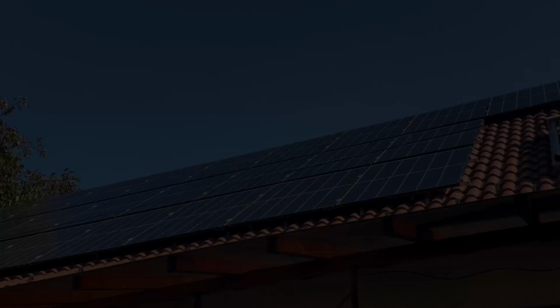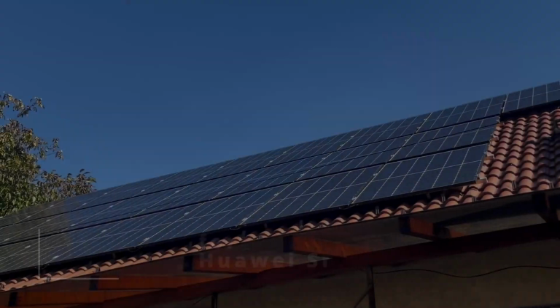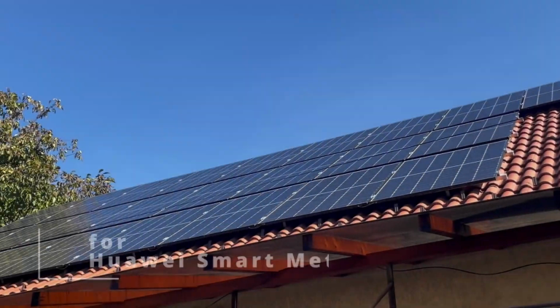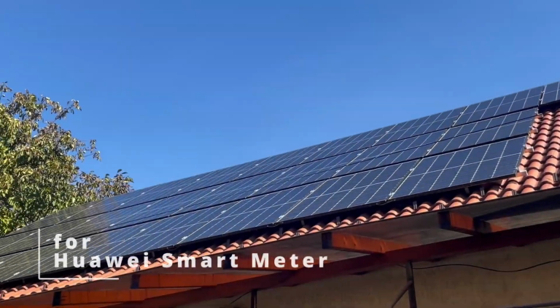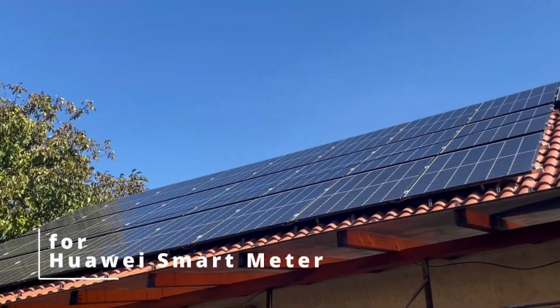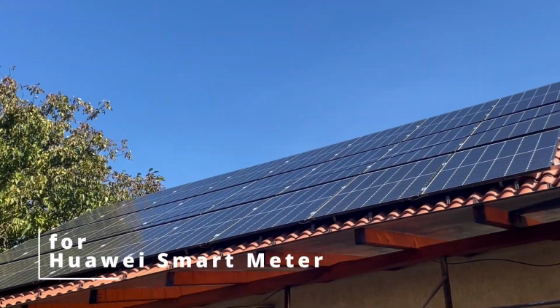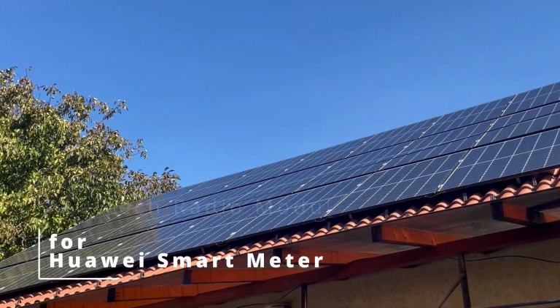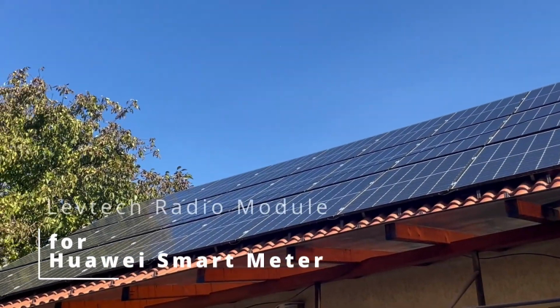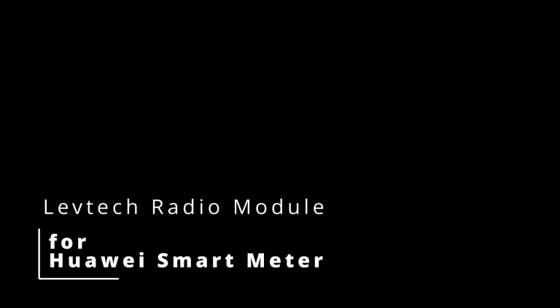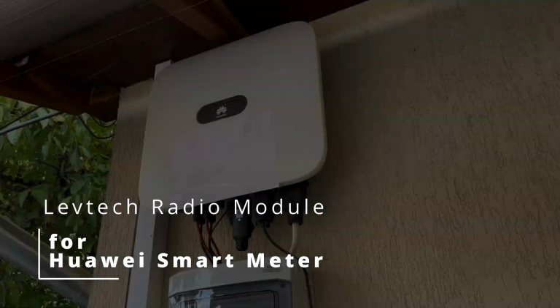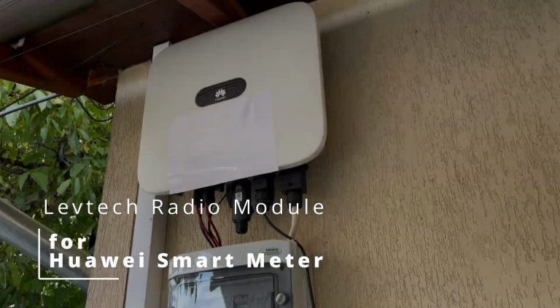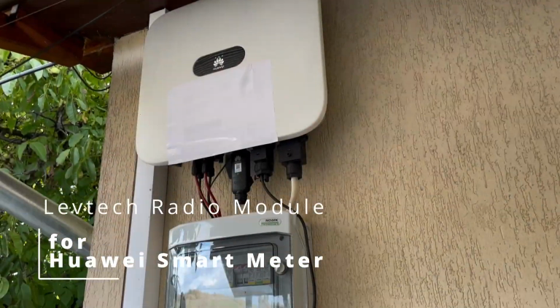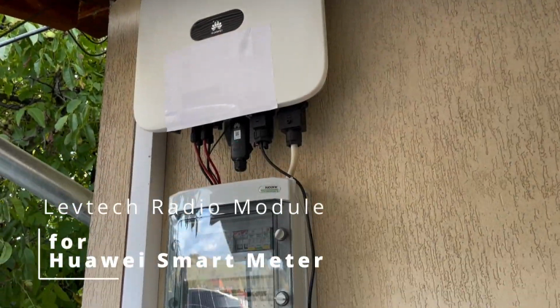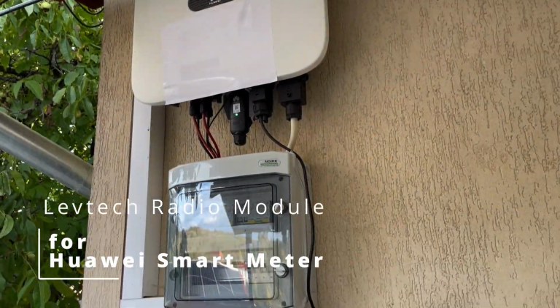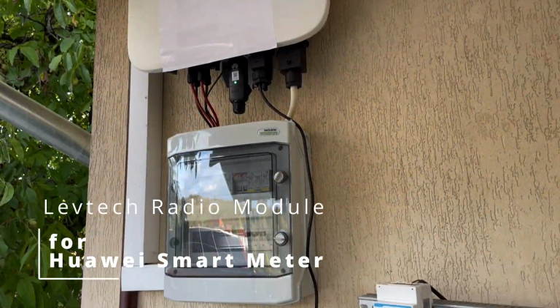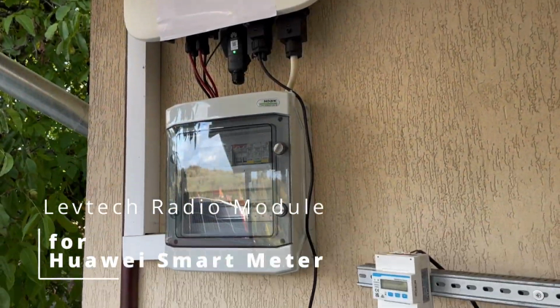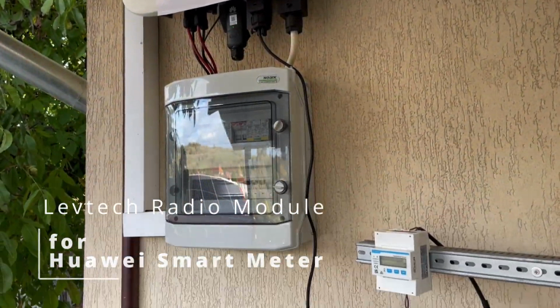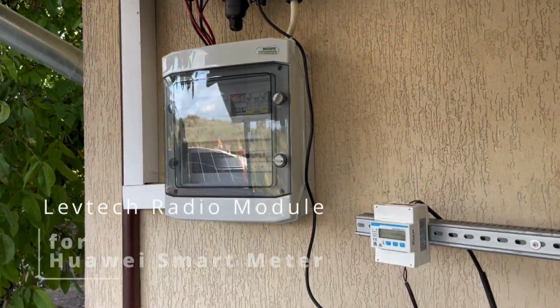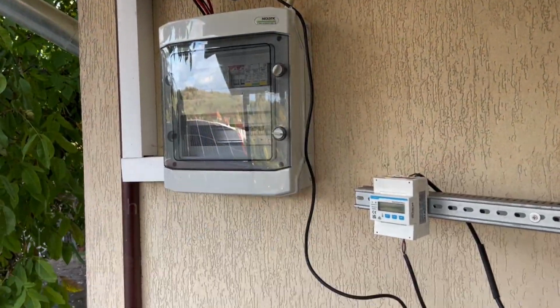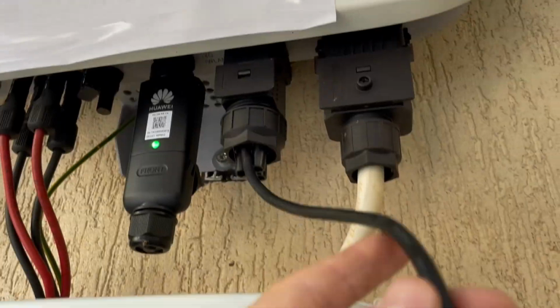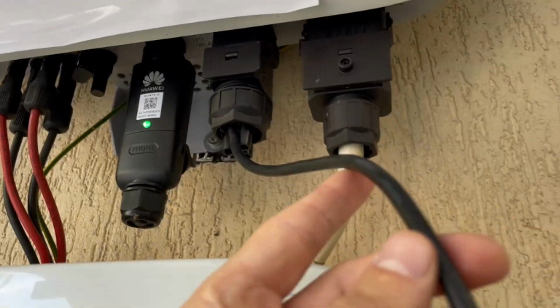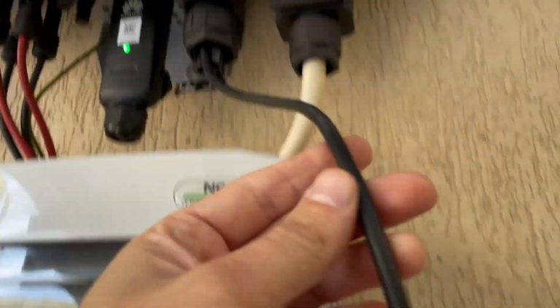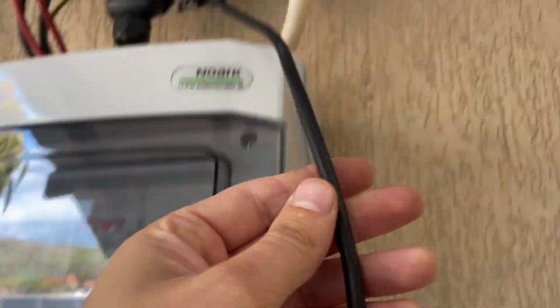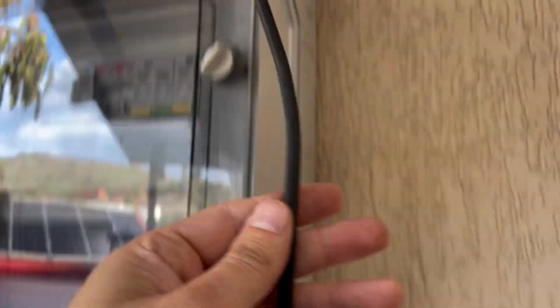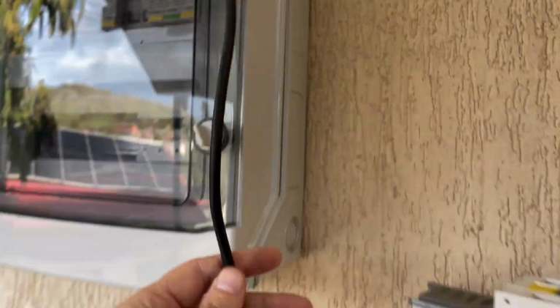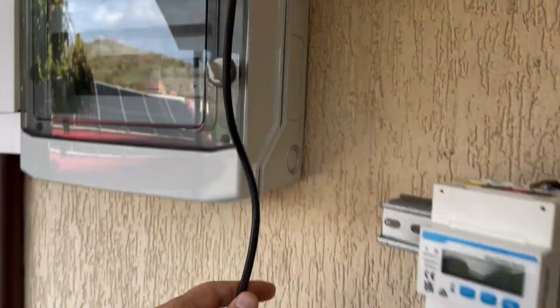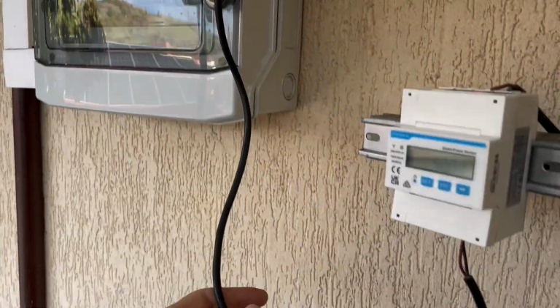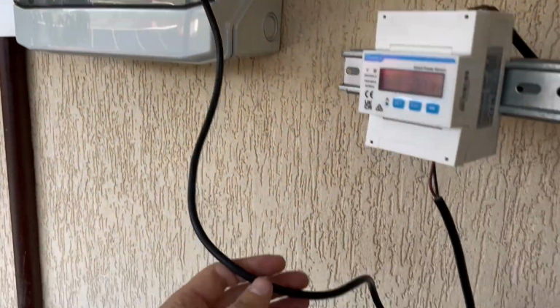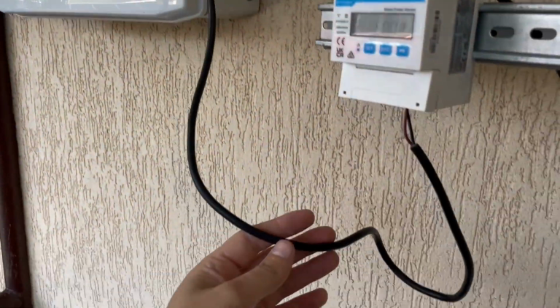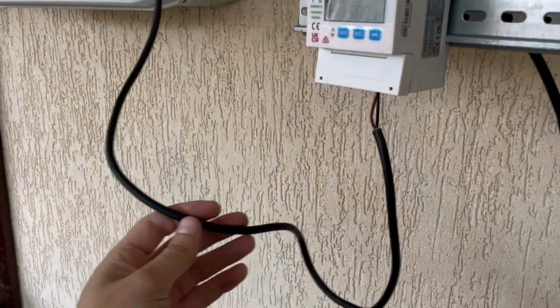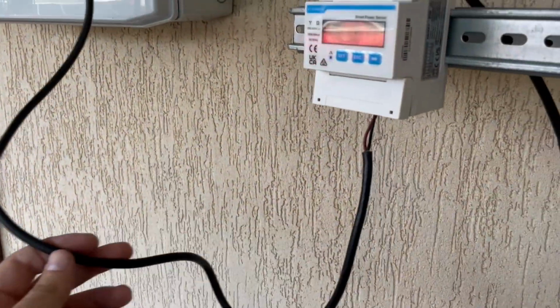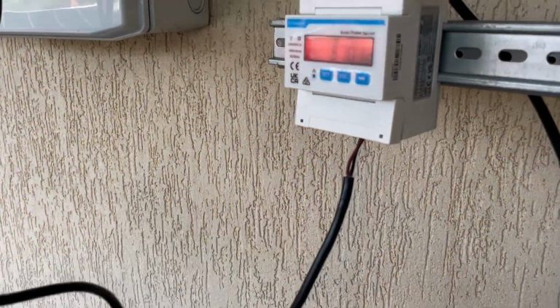Radio transceiver for Huawei Smart Meter — a powerful tool to get rid of unnecessary wiring.